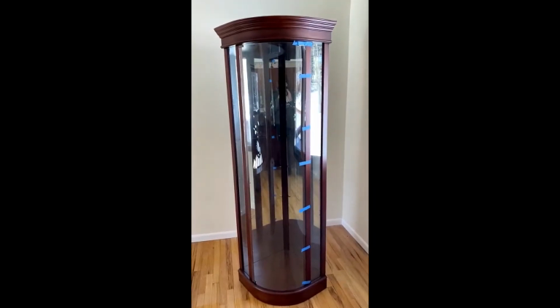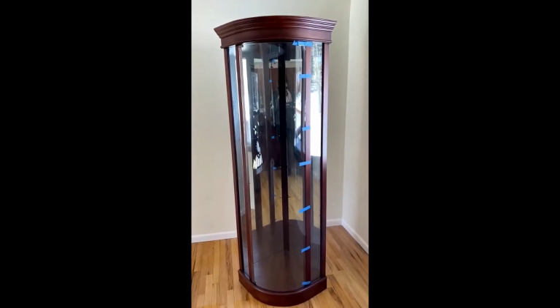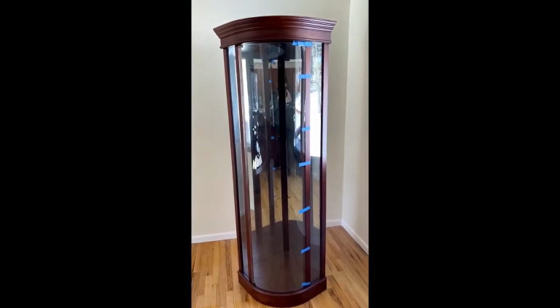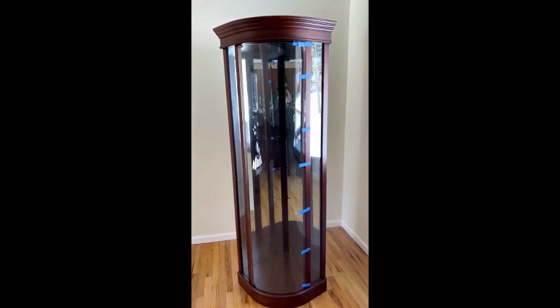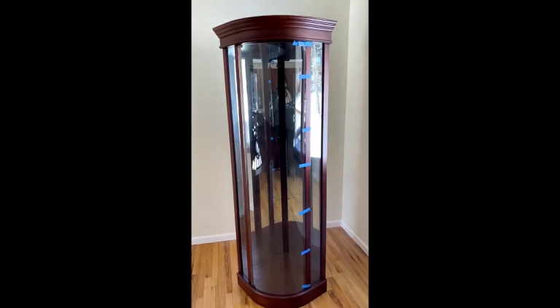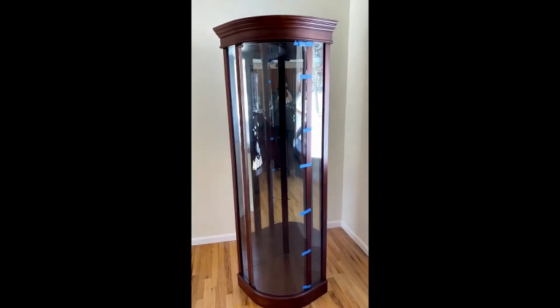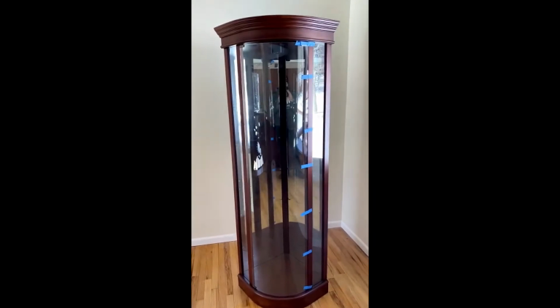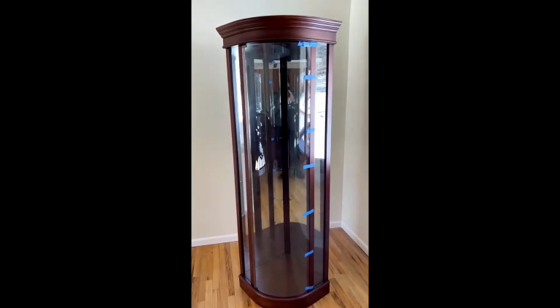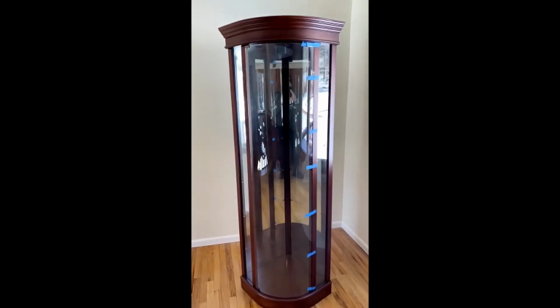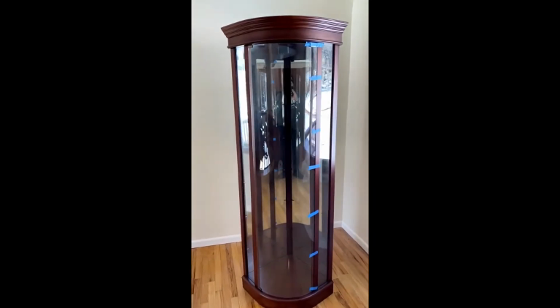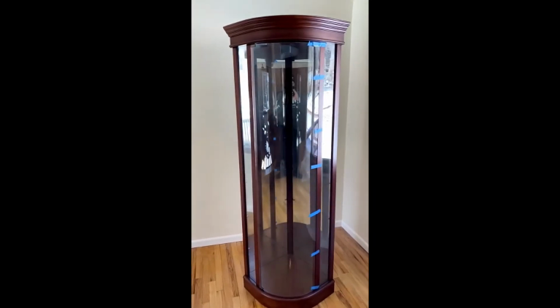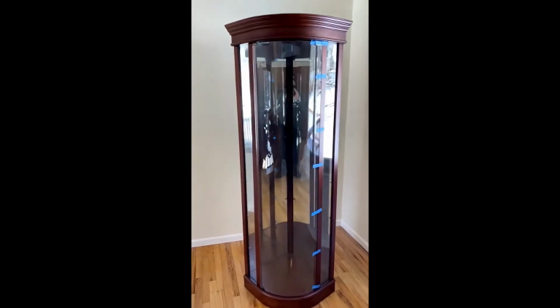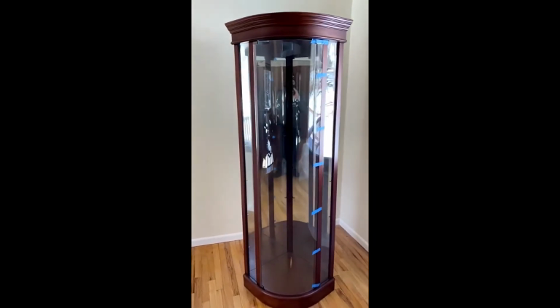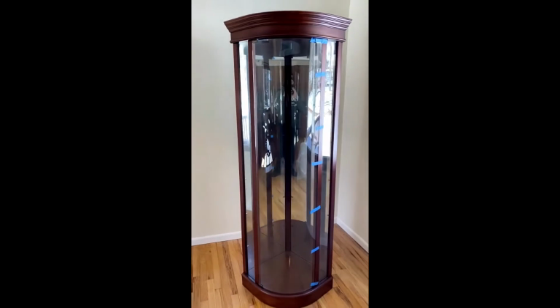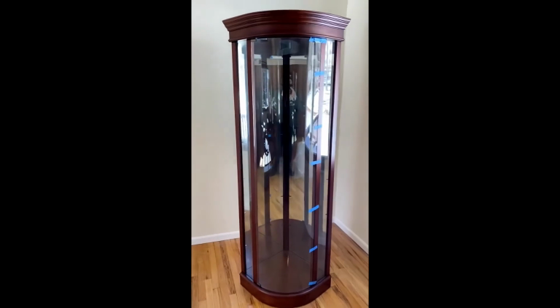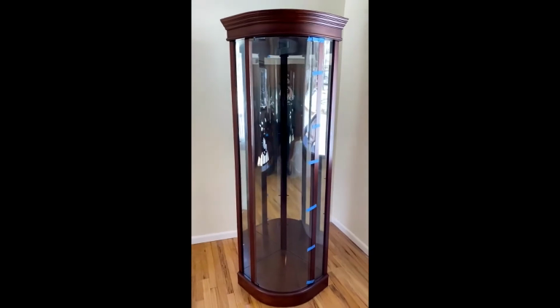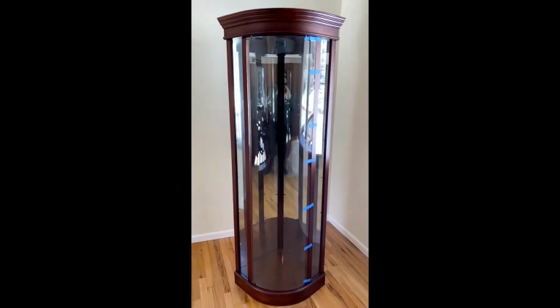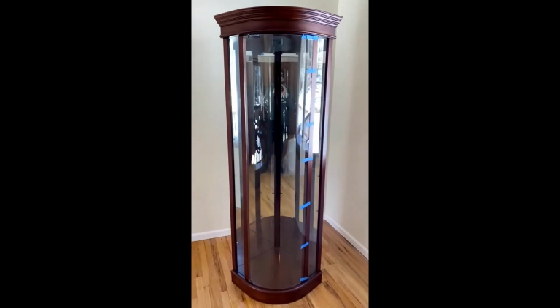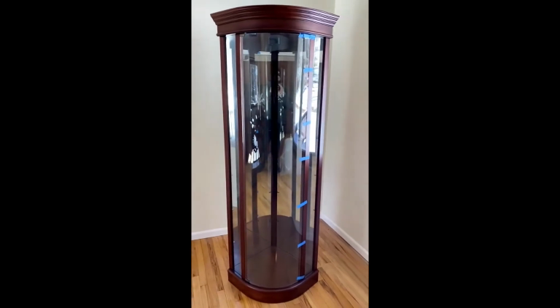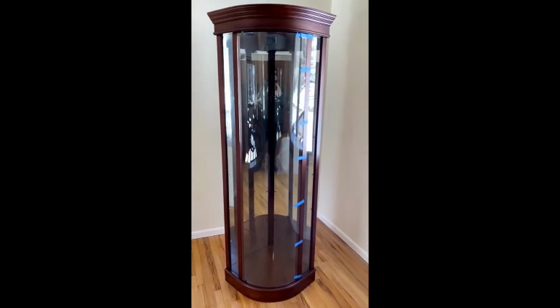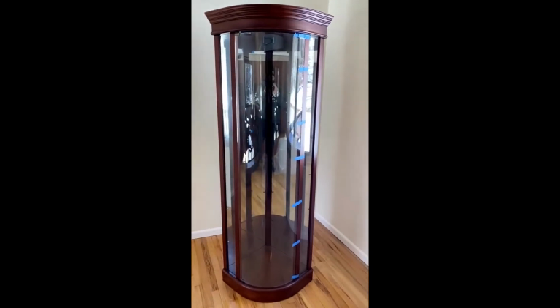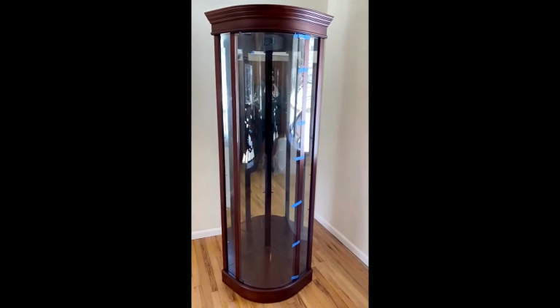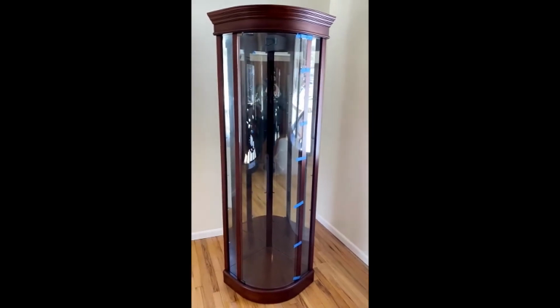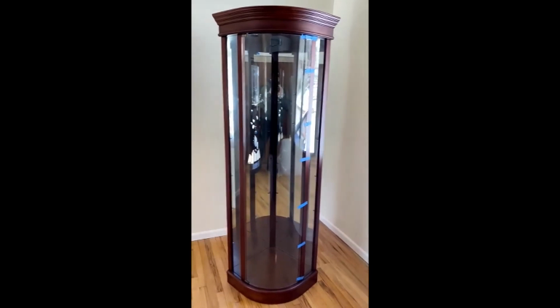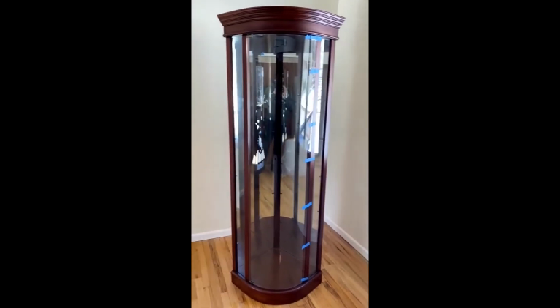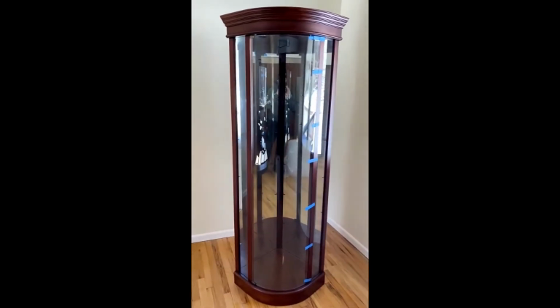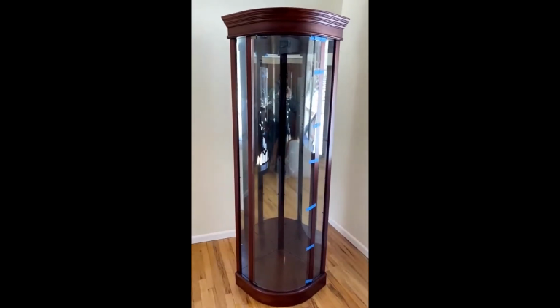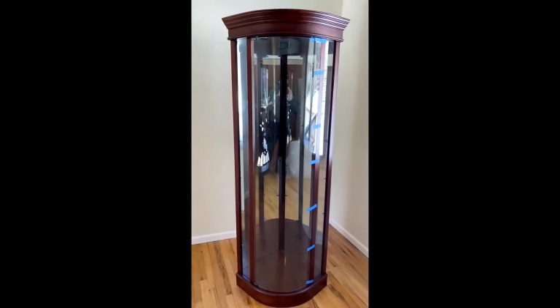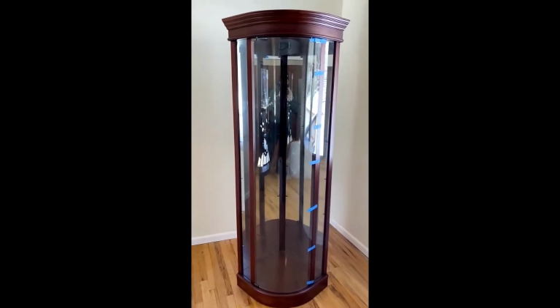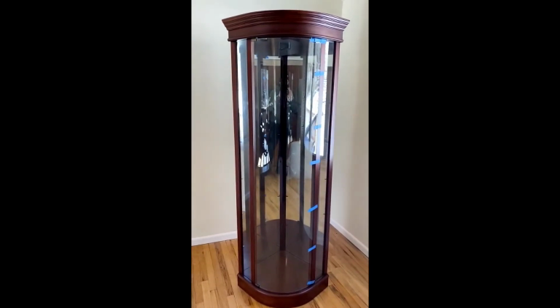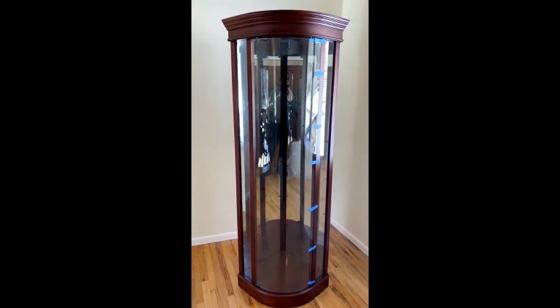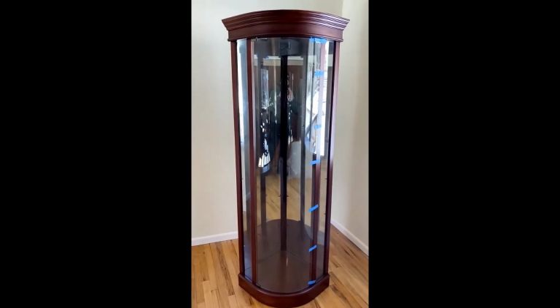I'm John with M&M Movers. This is a curio cabinet. I'm going to show you how to properly crate this.